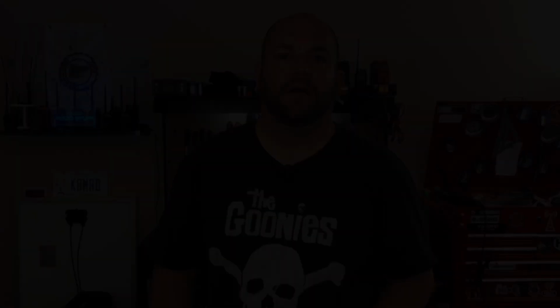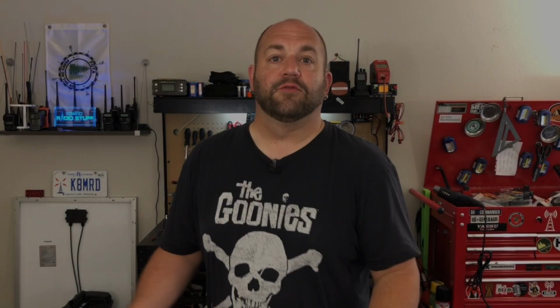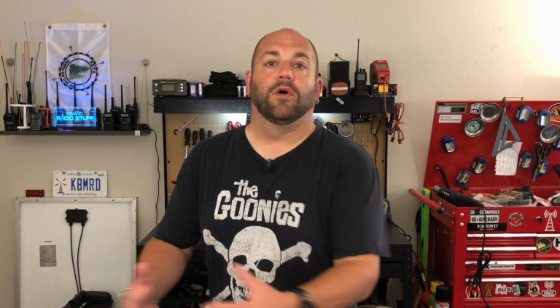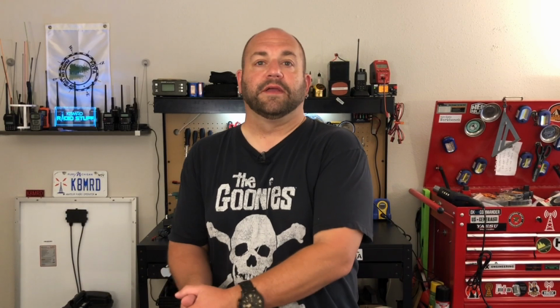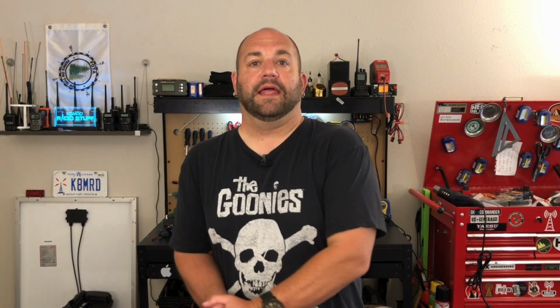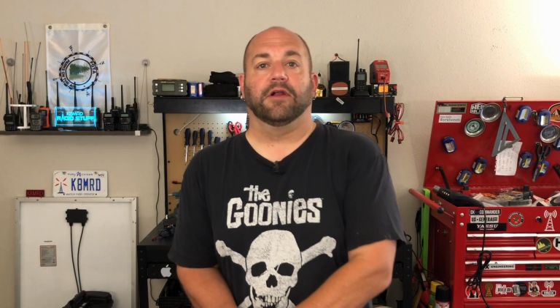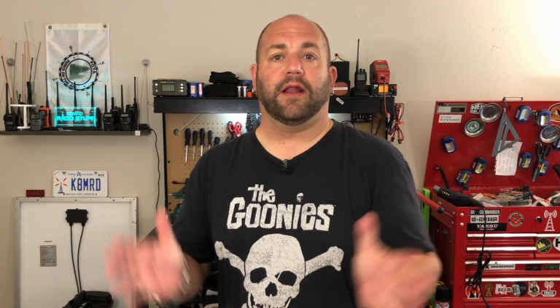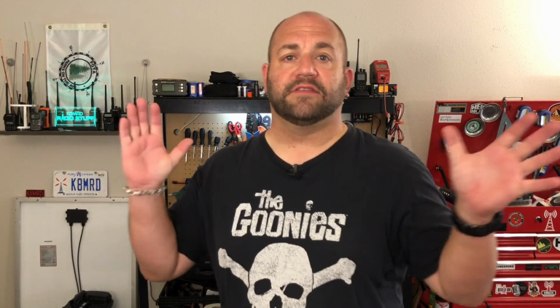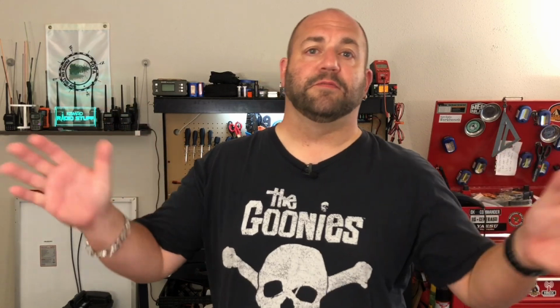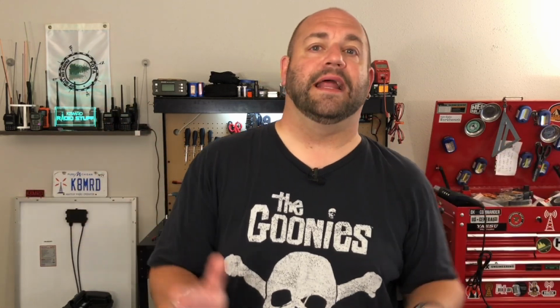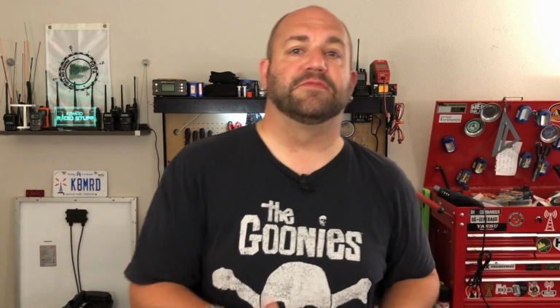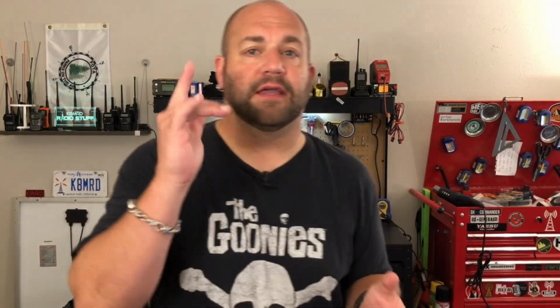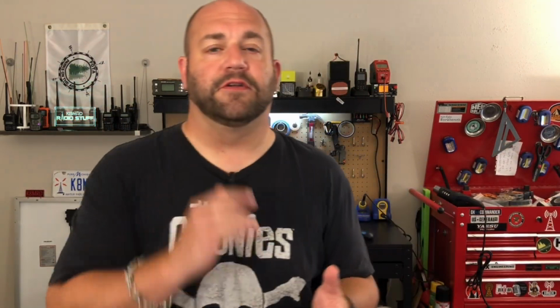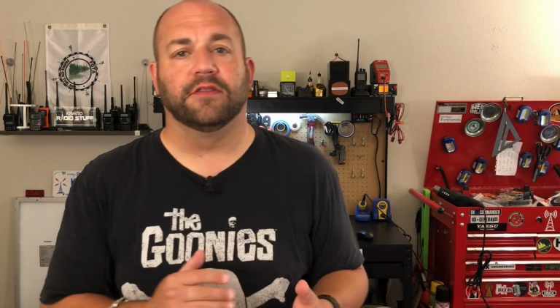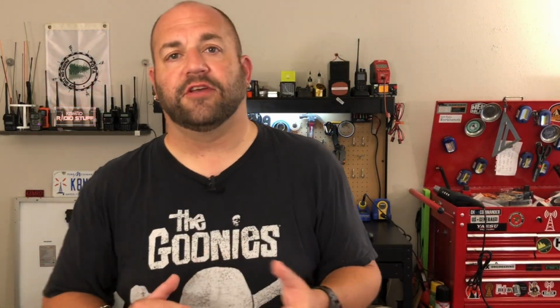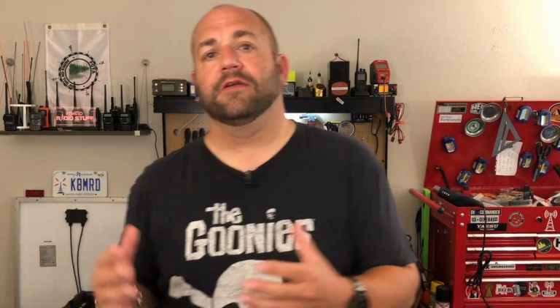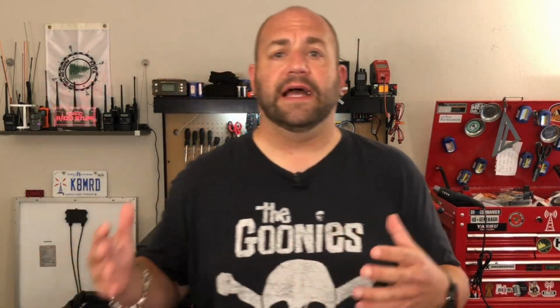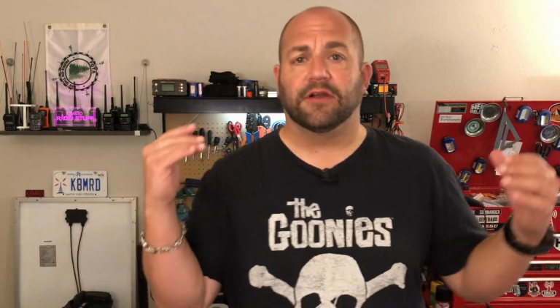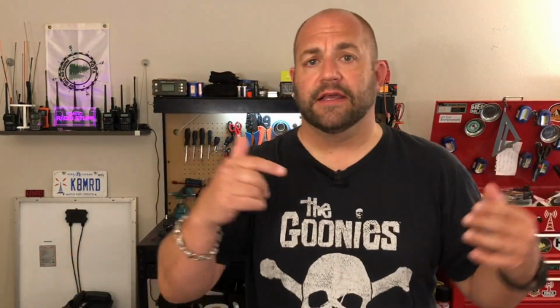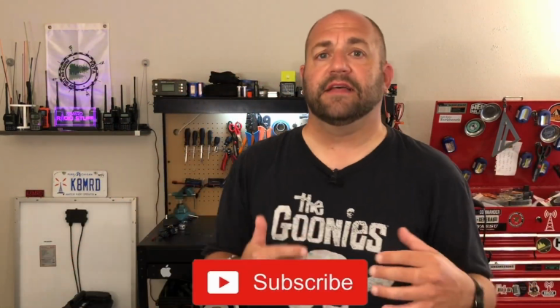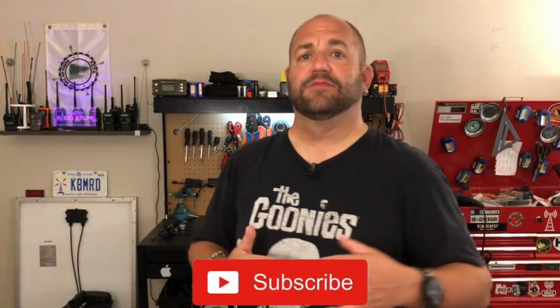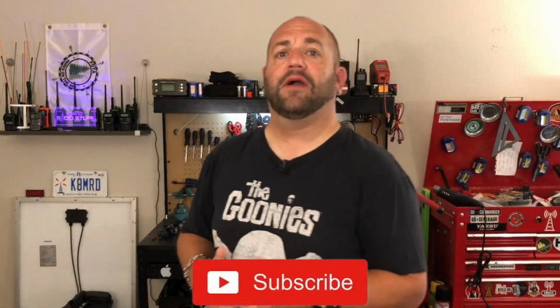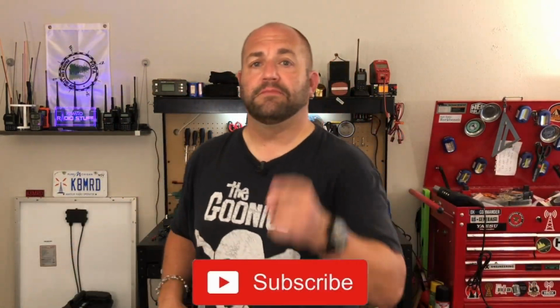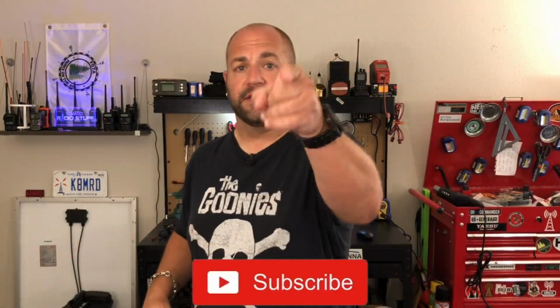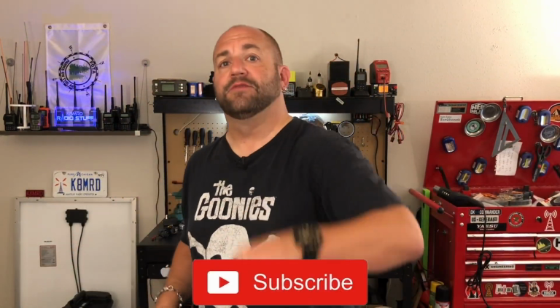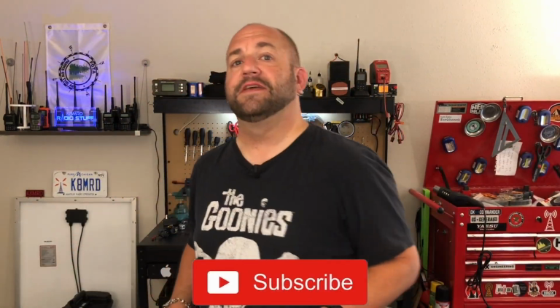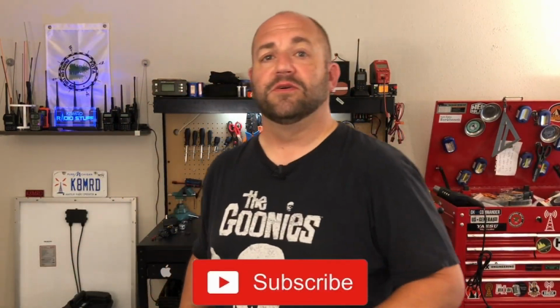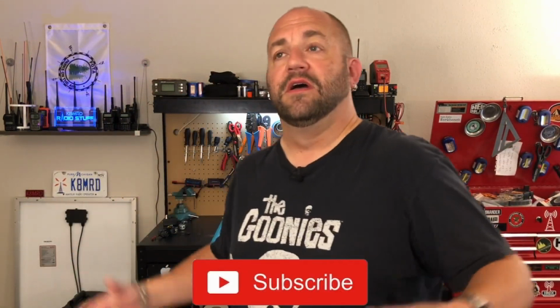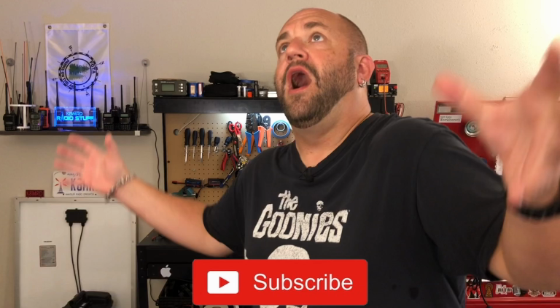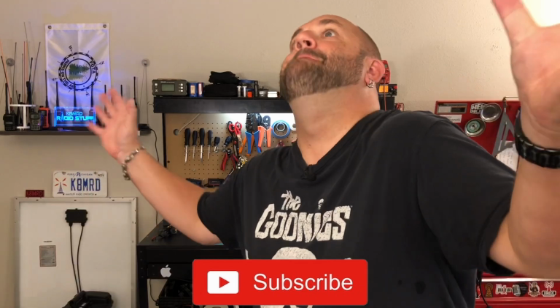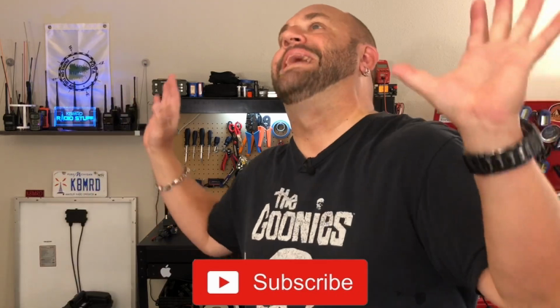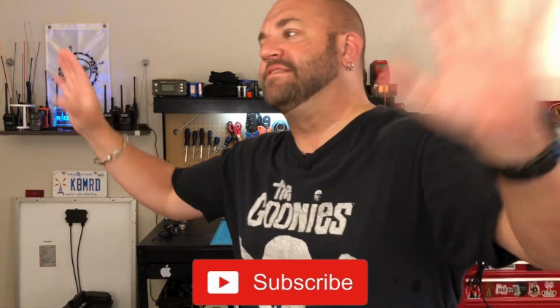Hi everyone, welcome to K&M RD Radio Stuff. My name is Mike. If you're new to the channel or you haven't already, hit that subscribe button. It'll feel amazing.